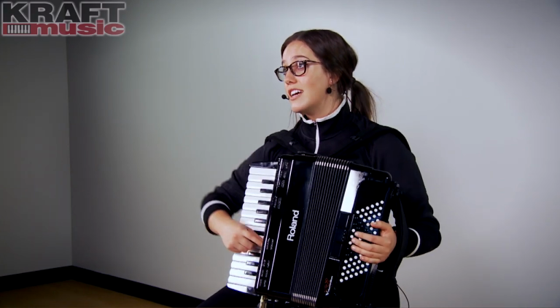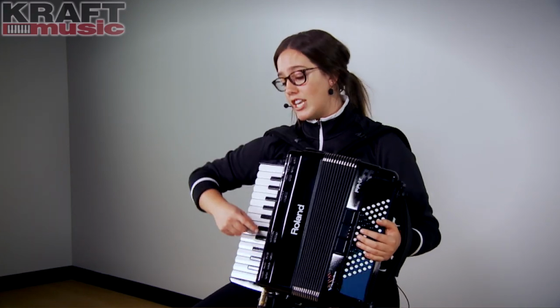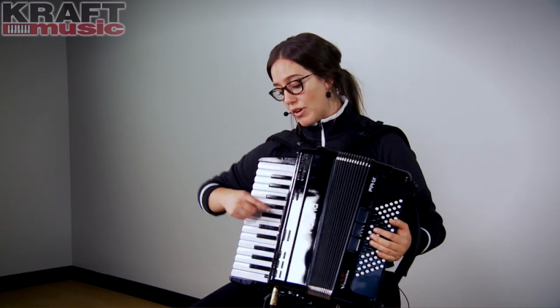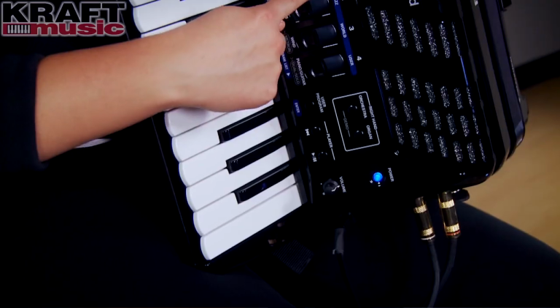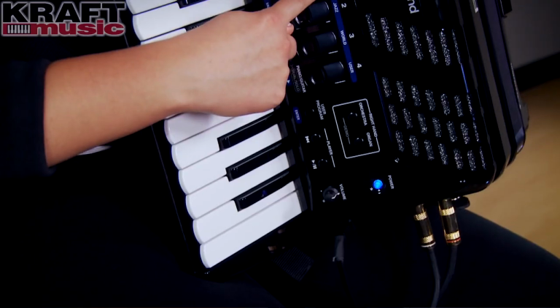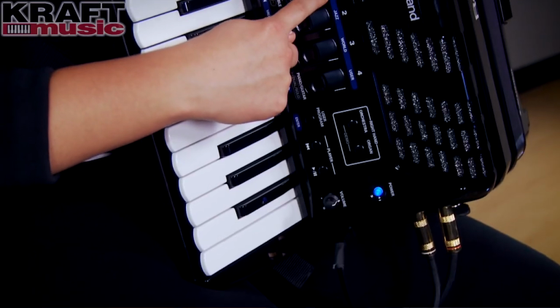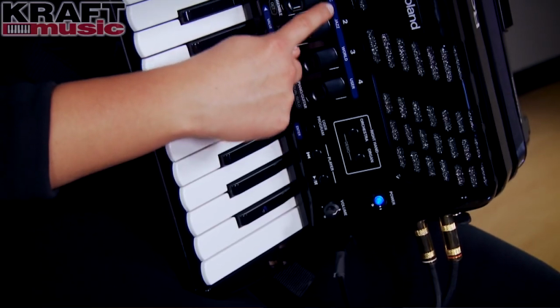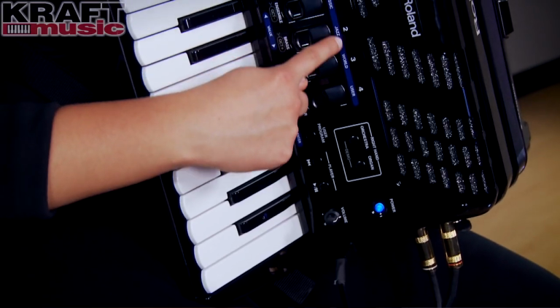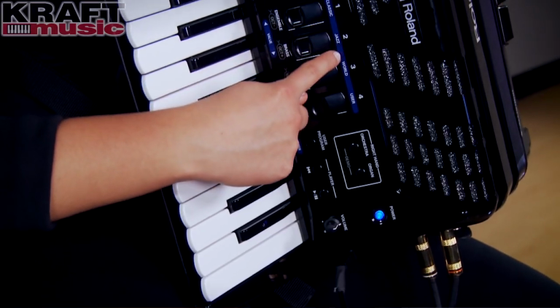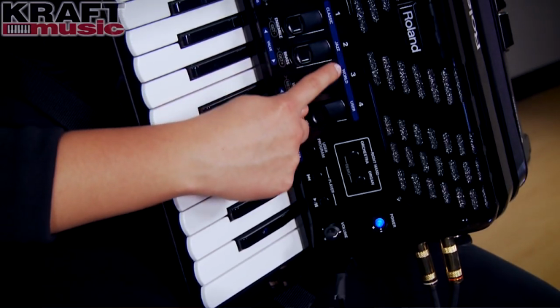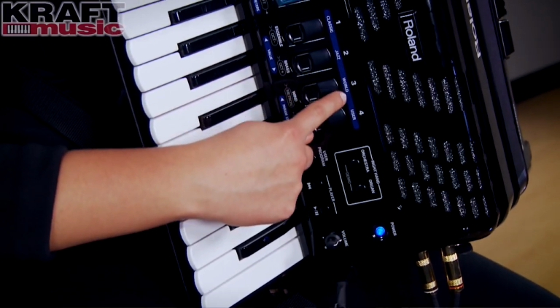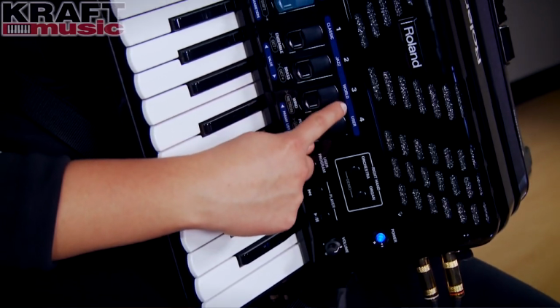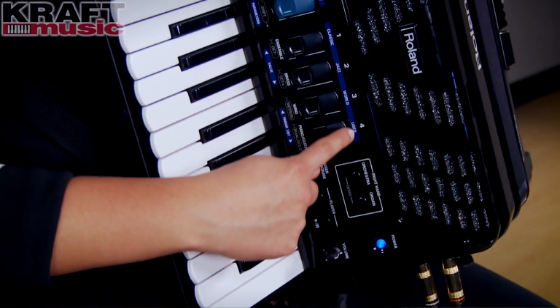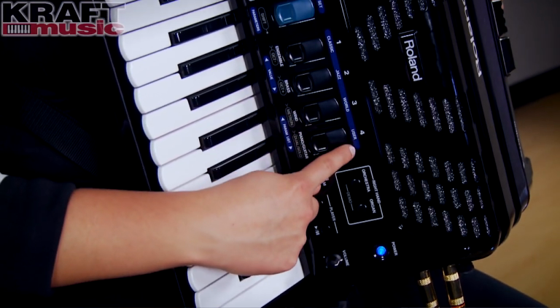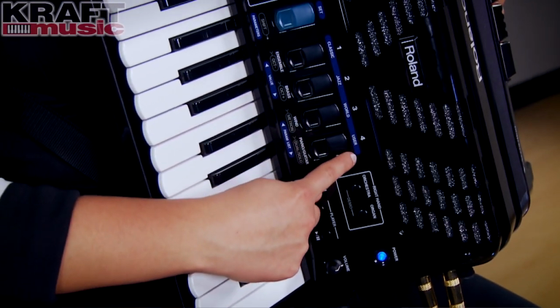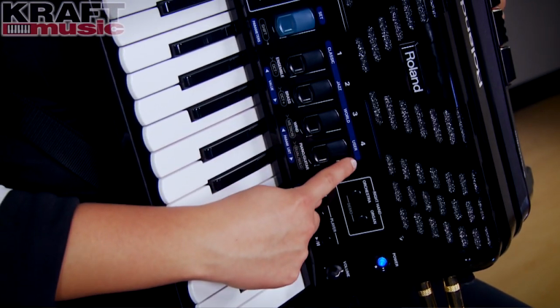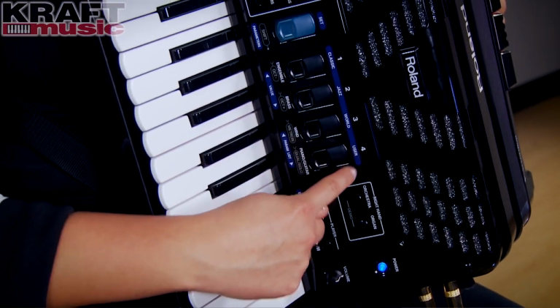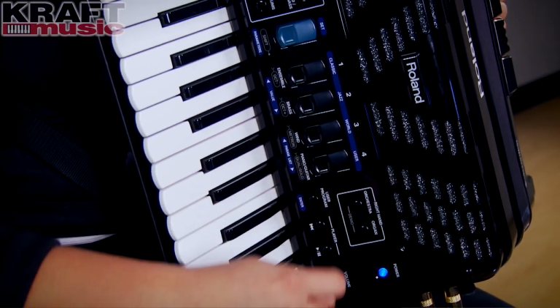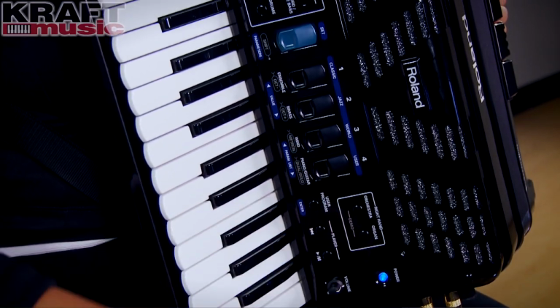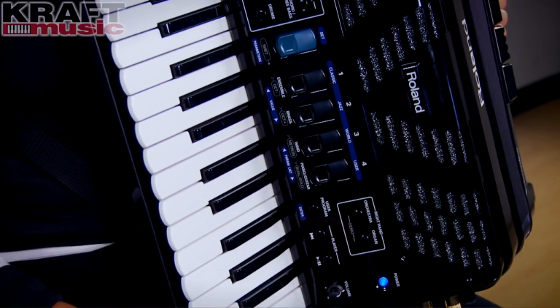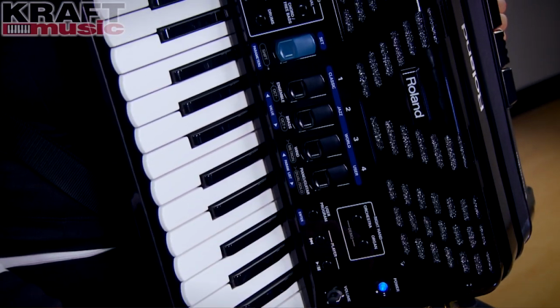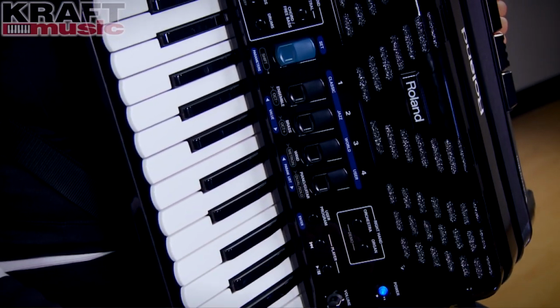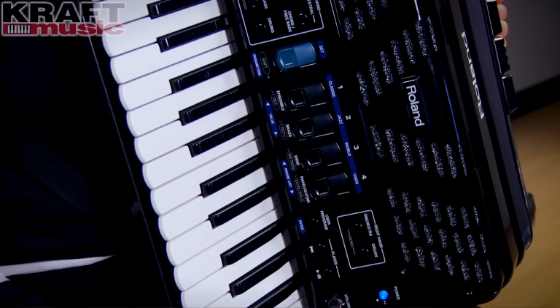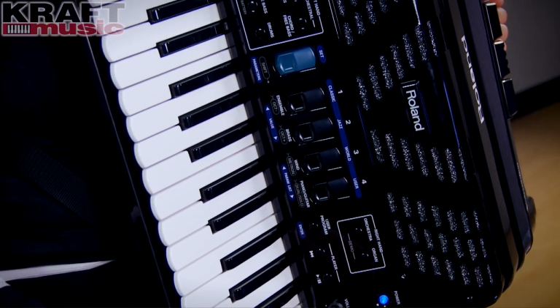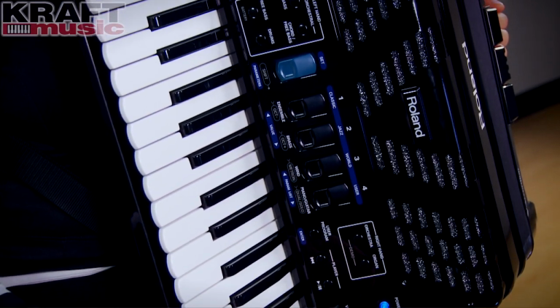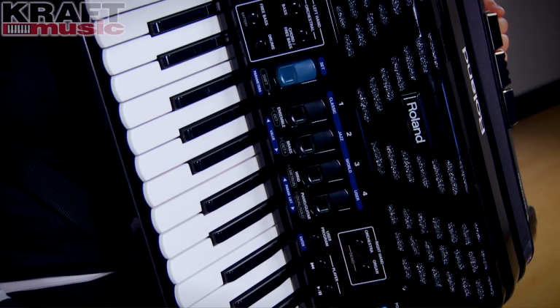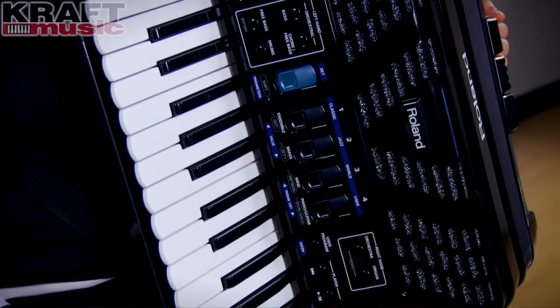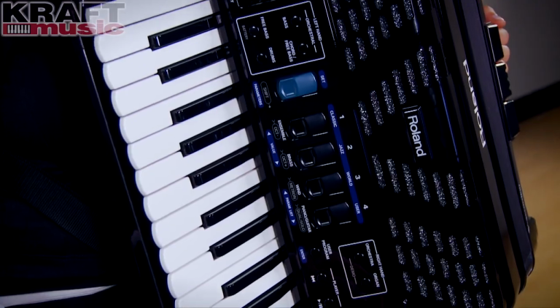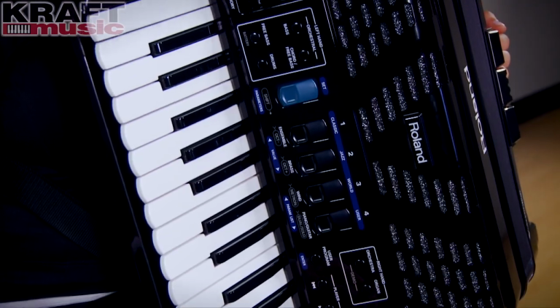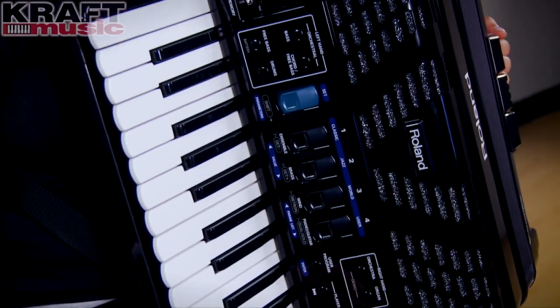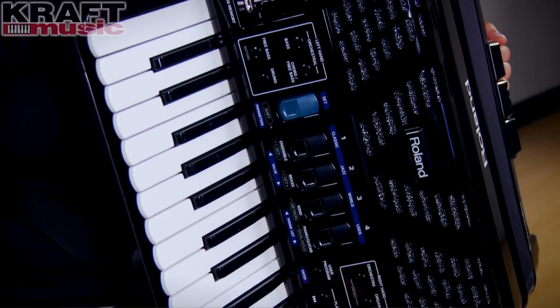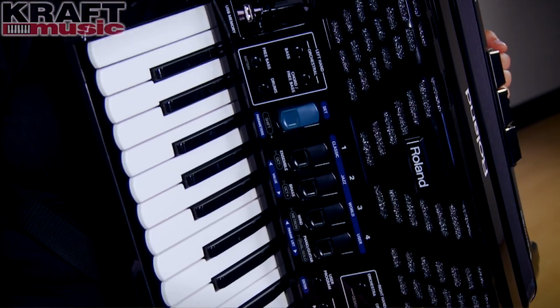You can access those 16 sets by these buttons right here that say 1, 2, 3, 4 — four different sets per button.